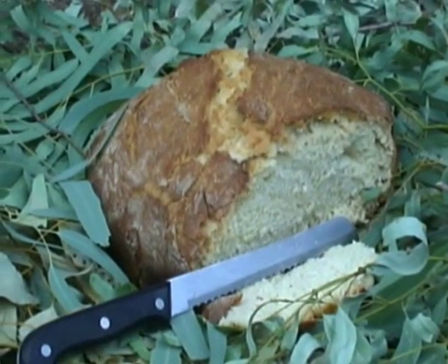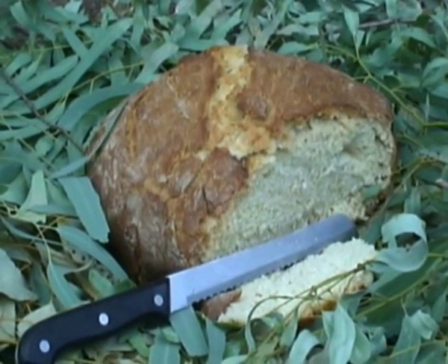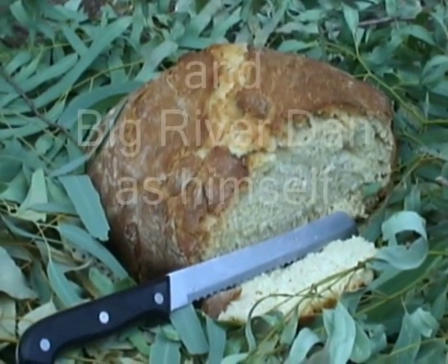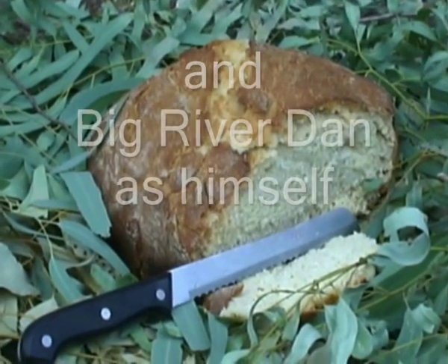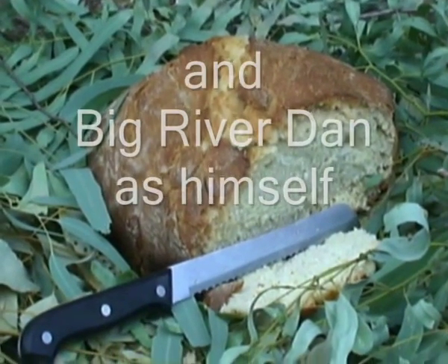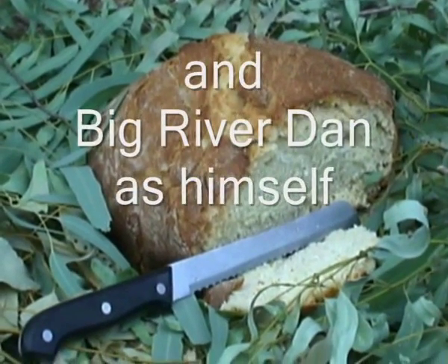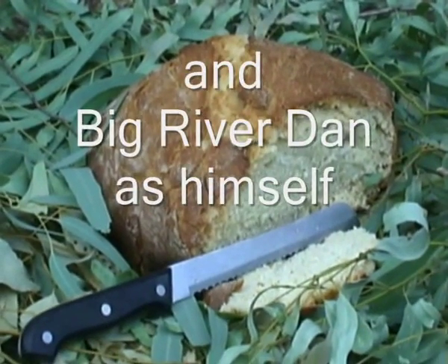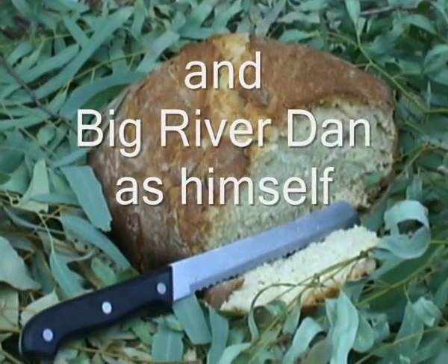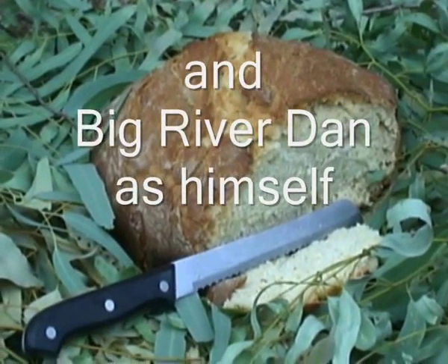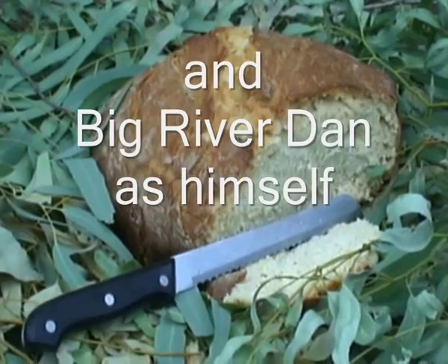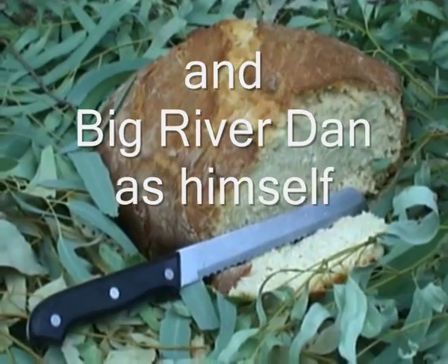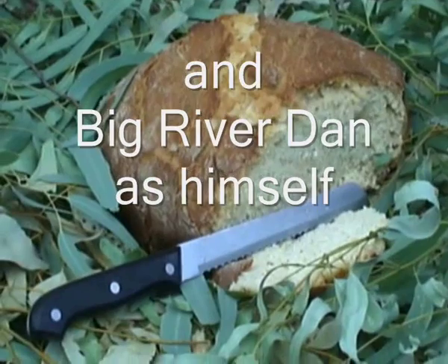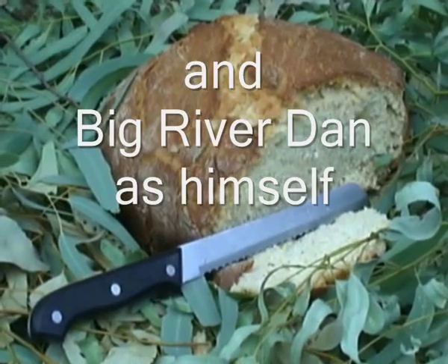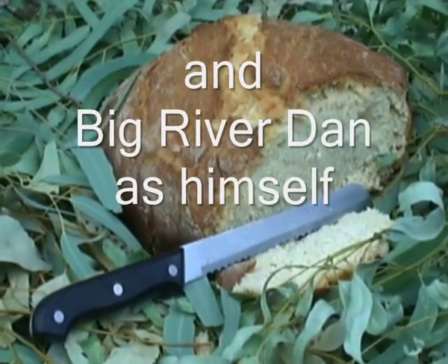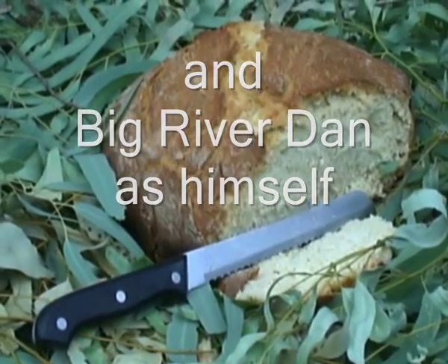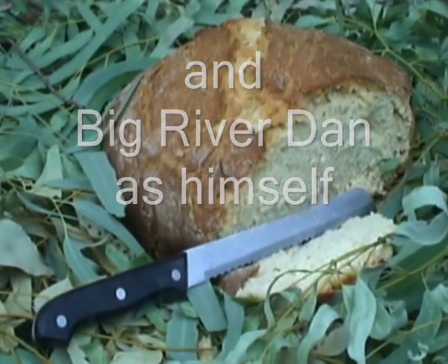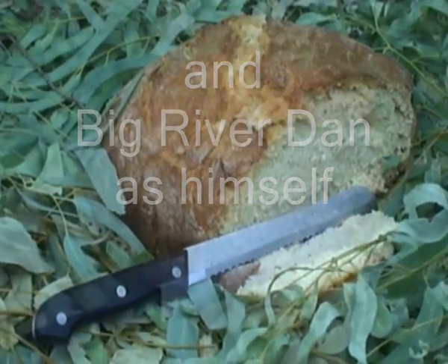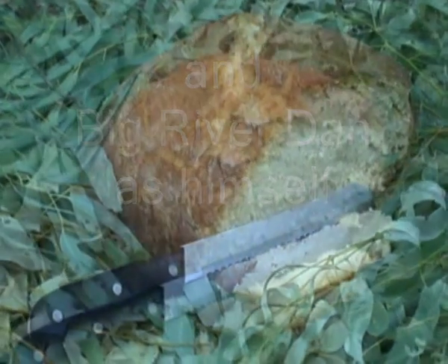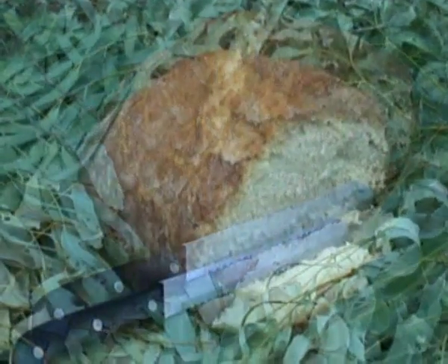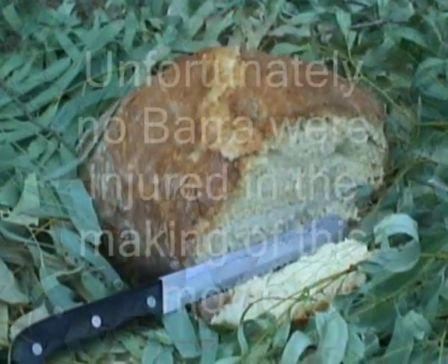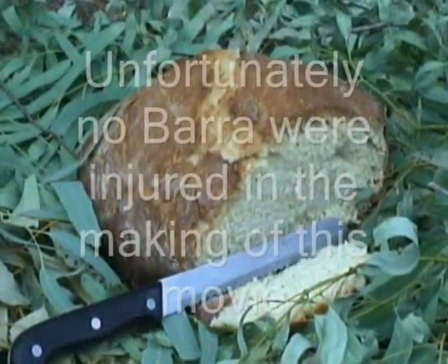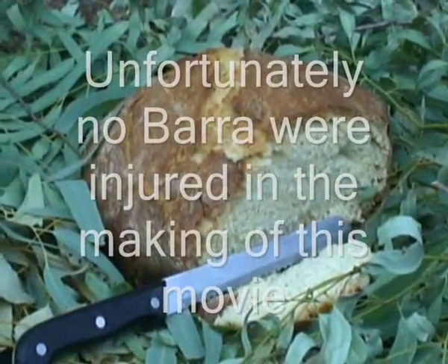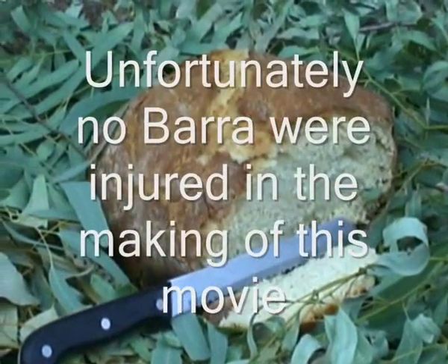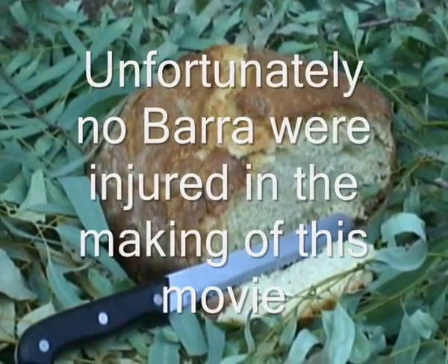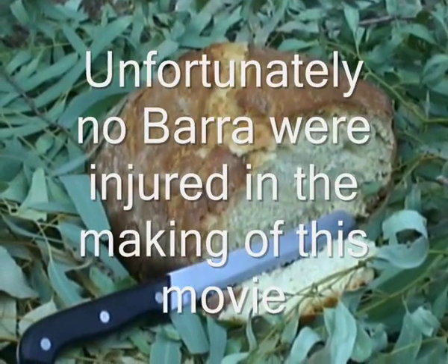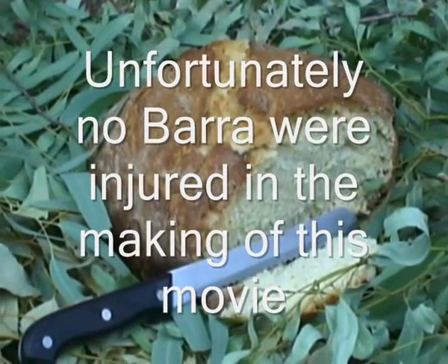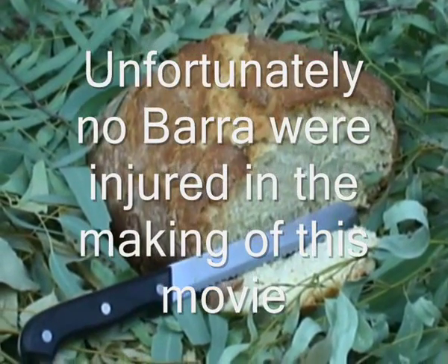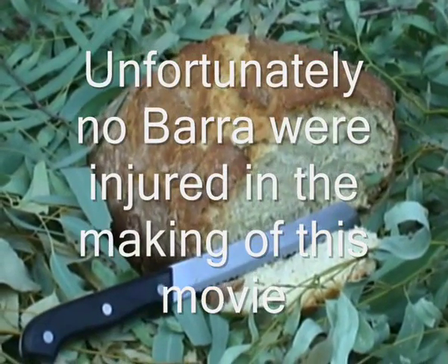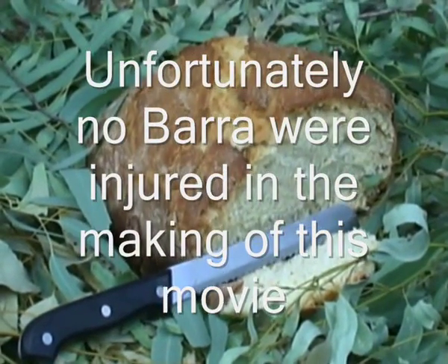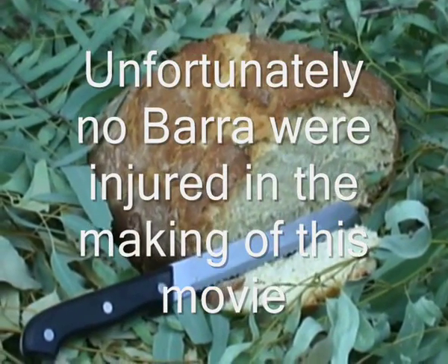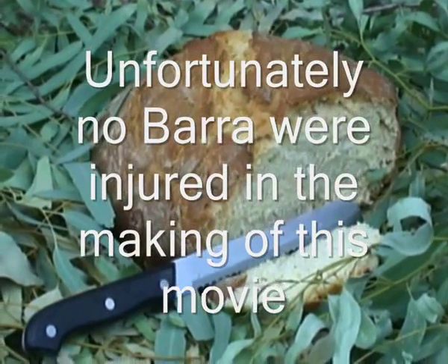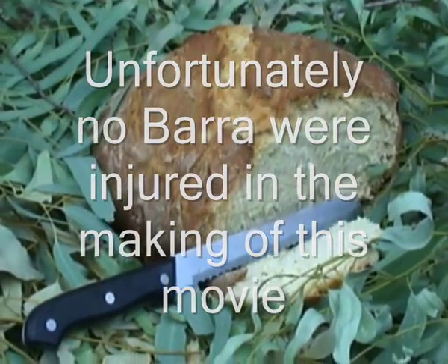Oh, look at that. Oh my gosh. Look at that helping. Oh yes.